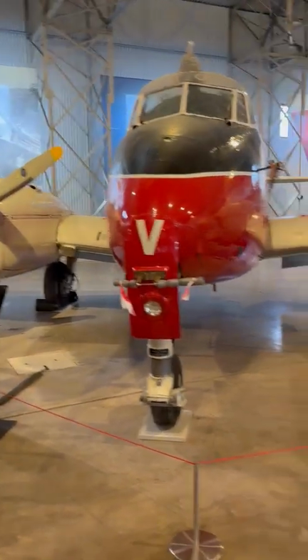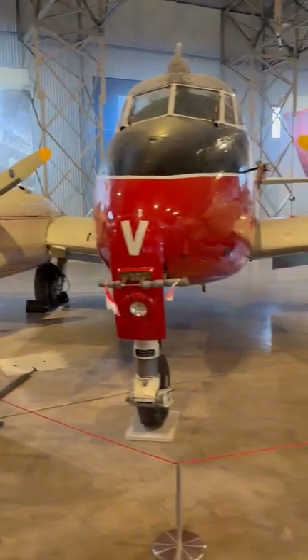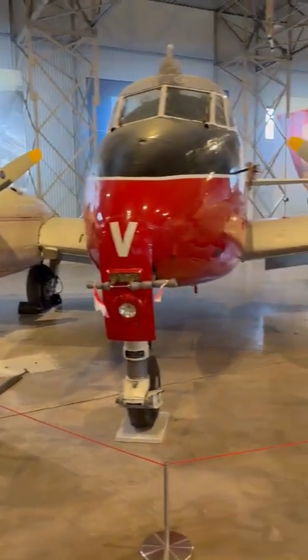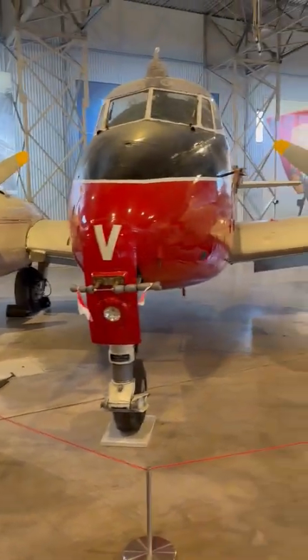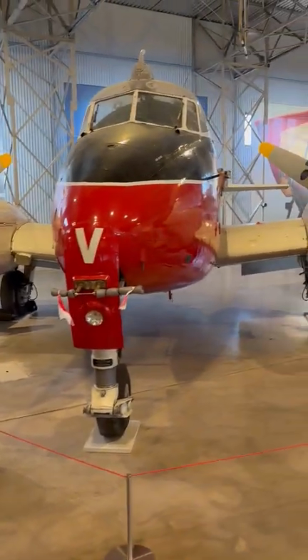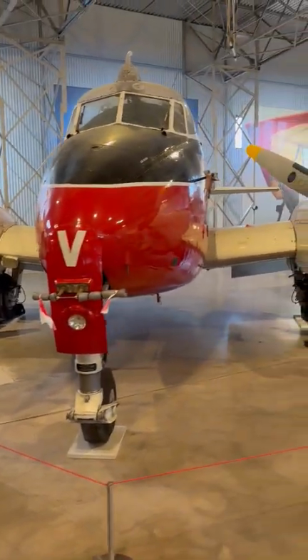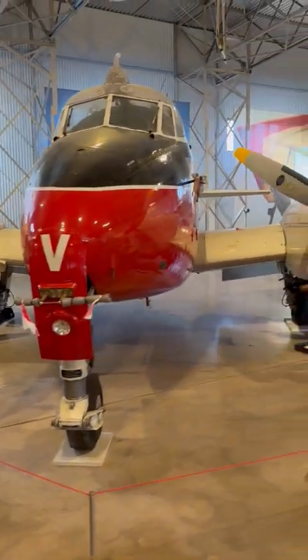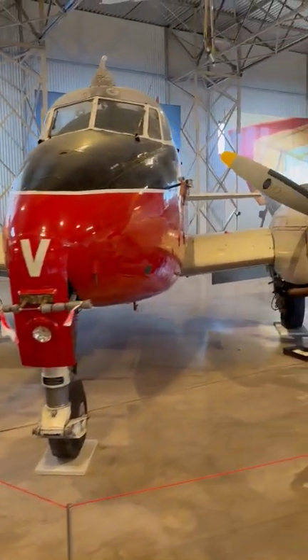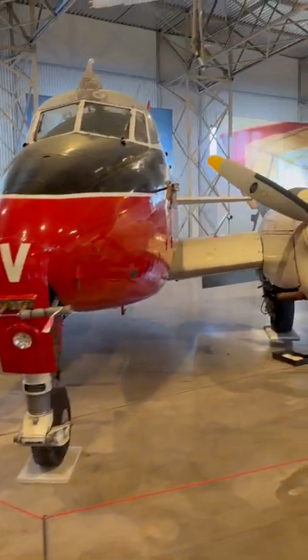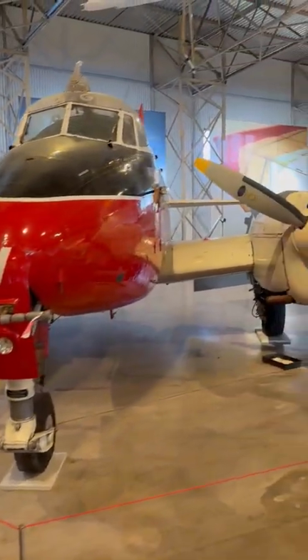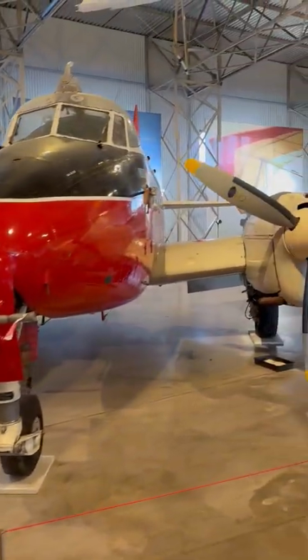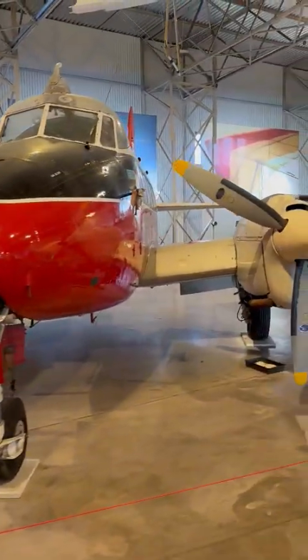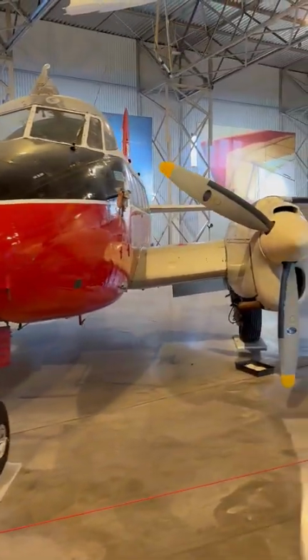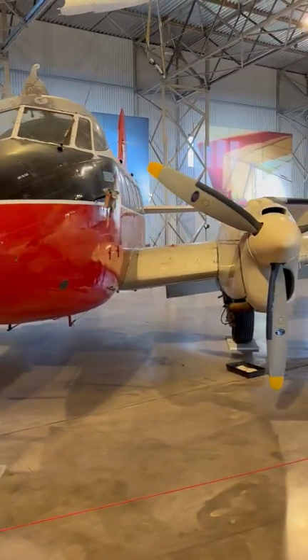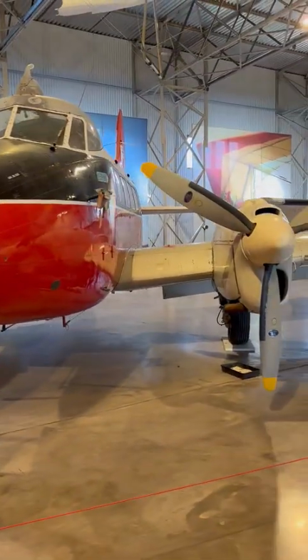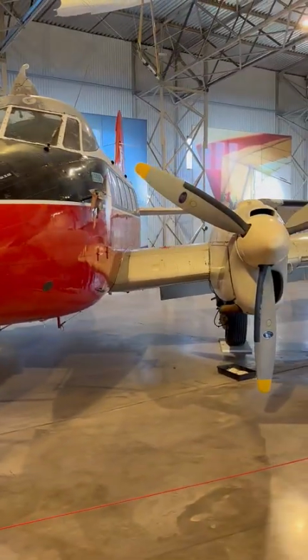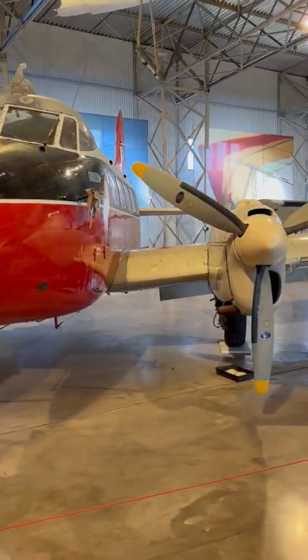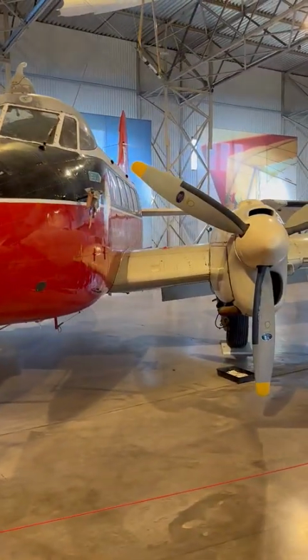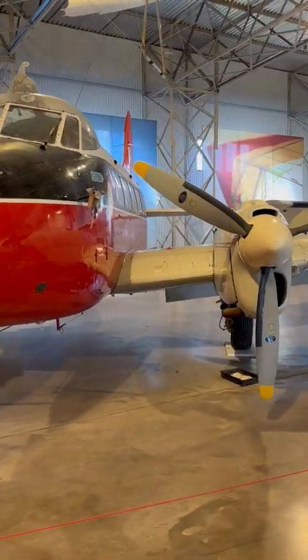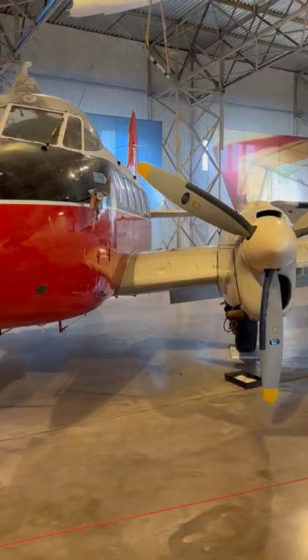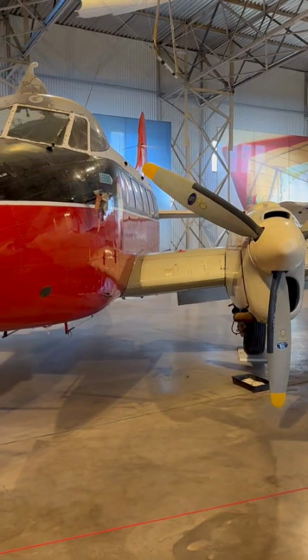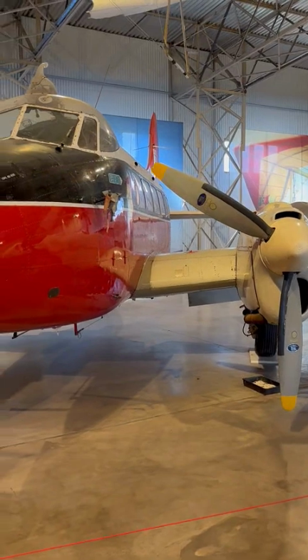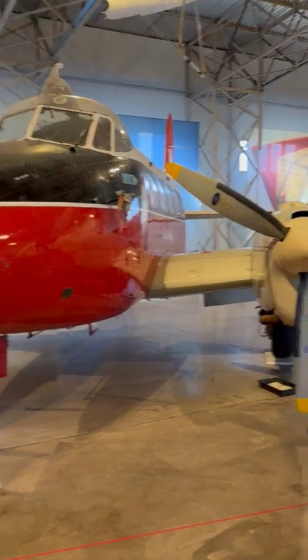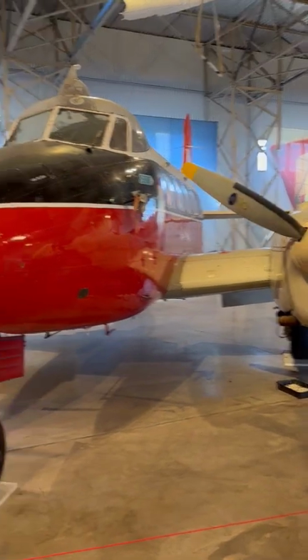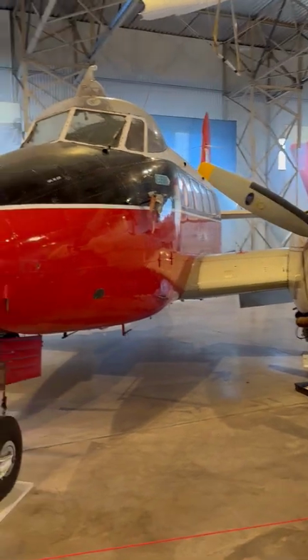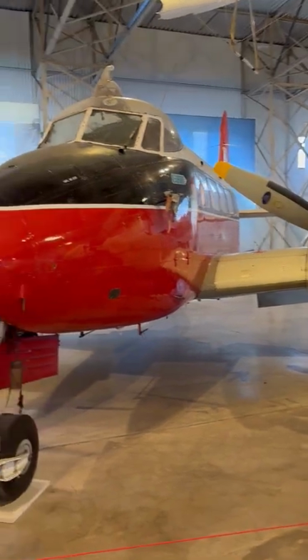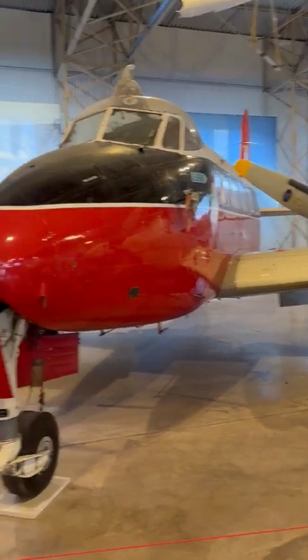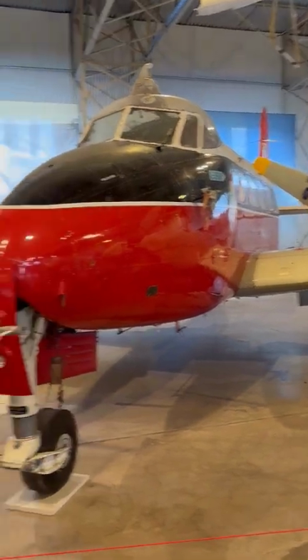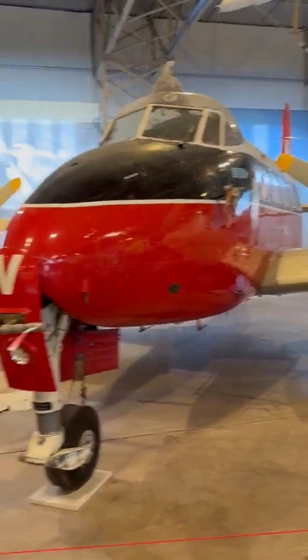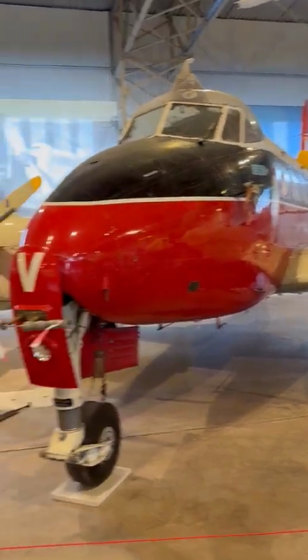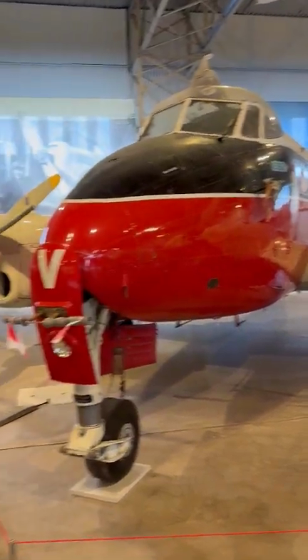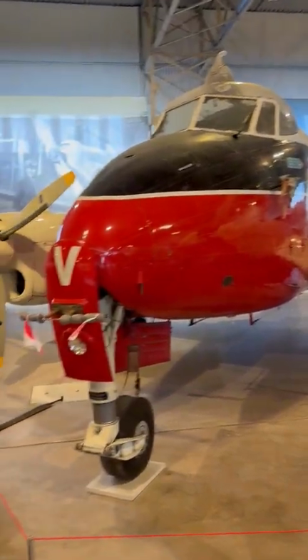Its military variant, the Devon, served with distinction in communications and training roles.